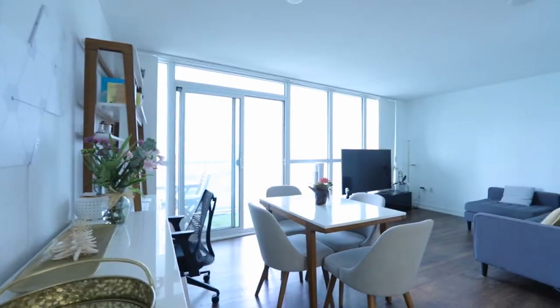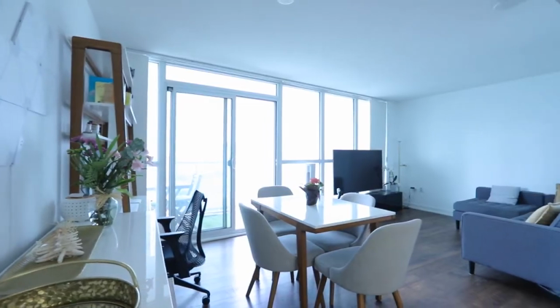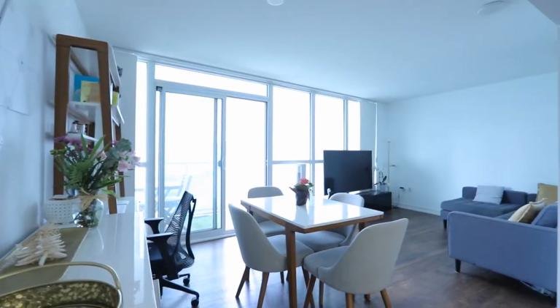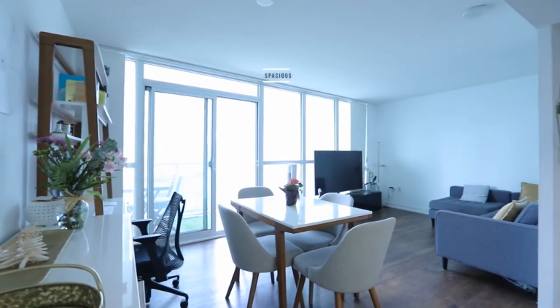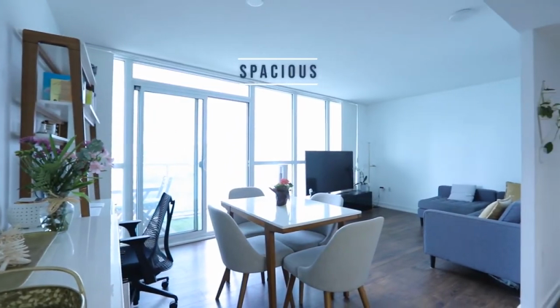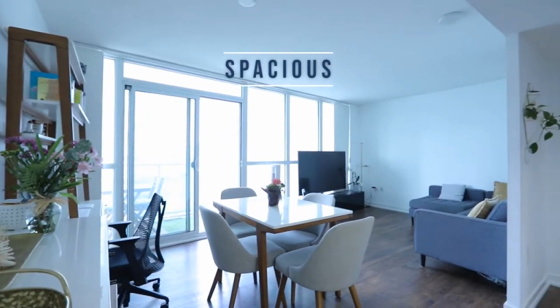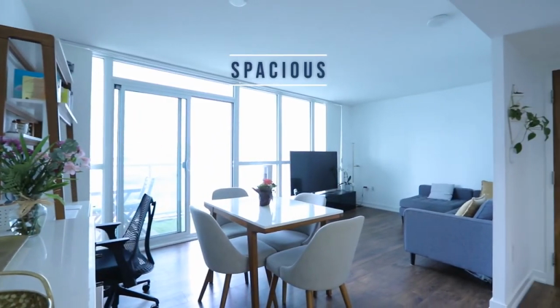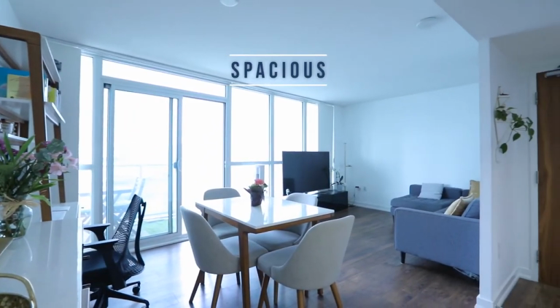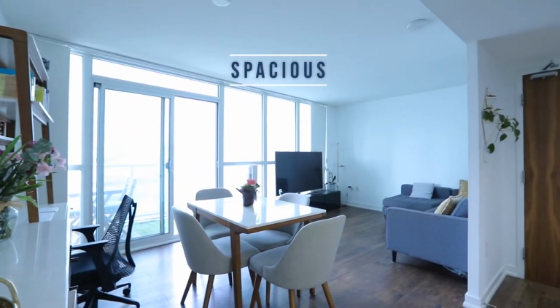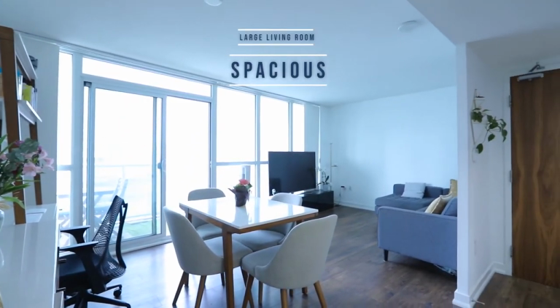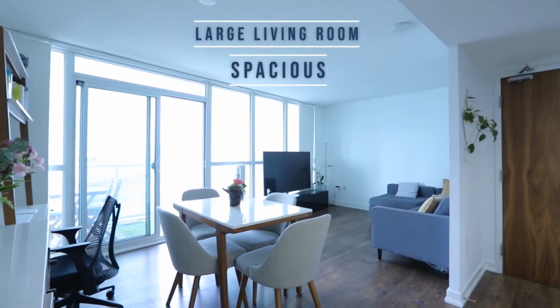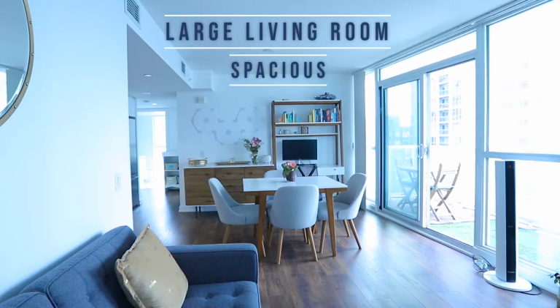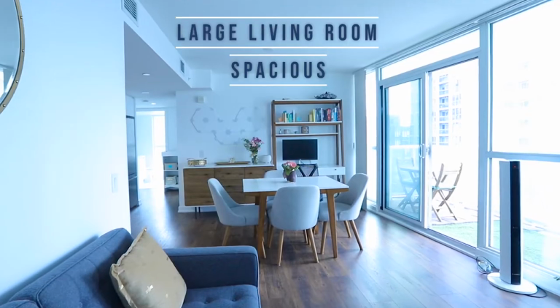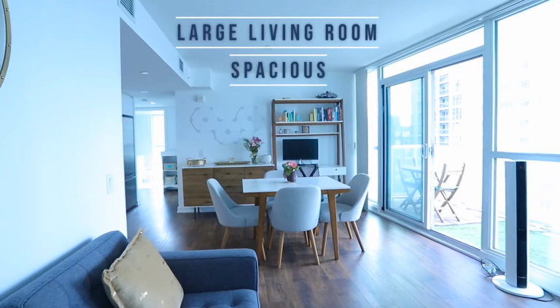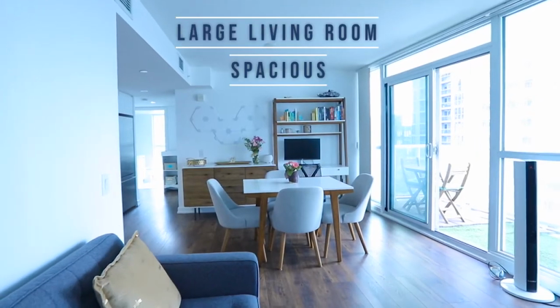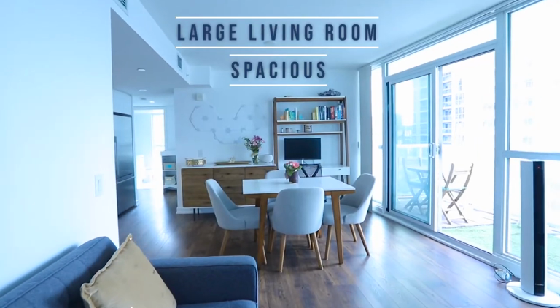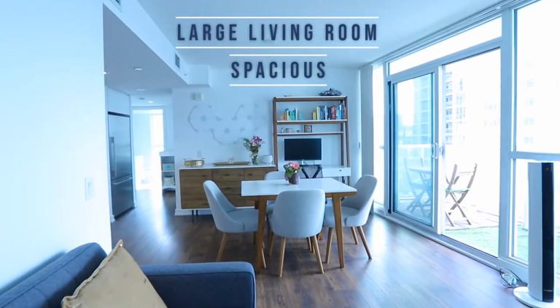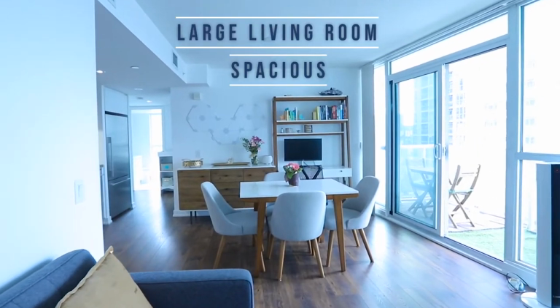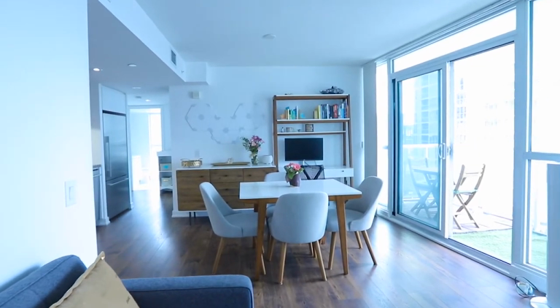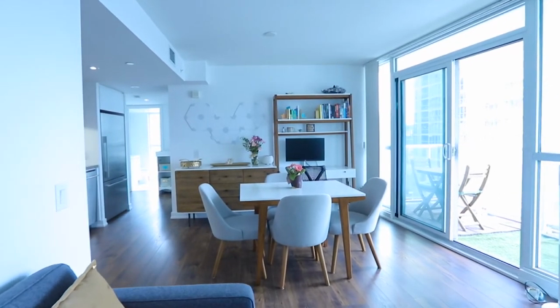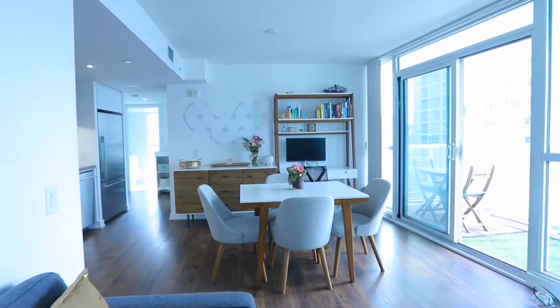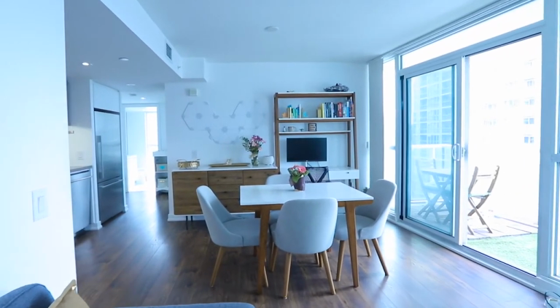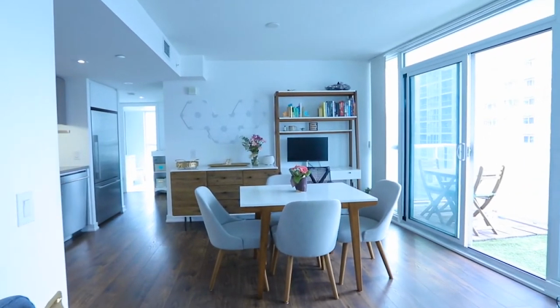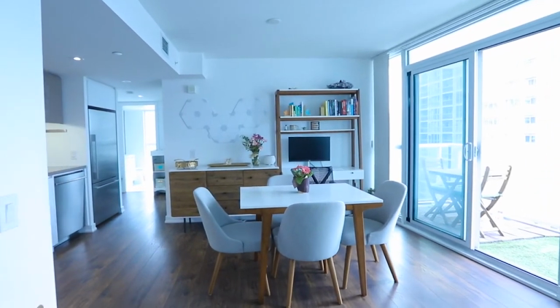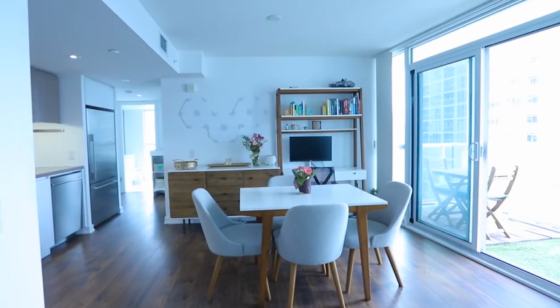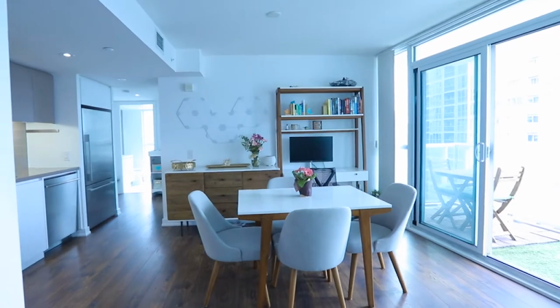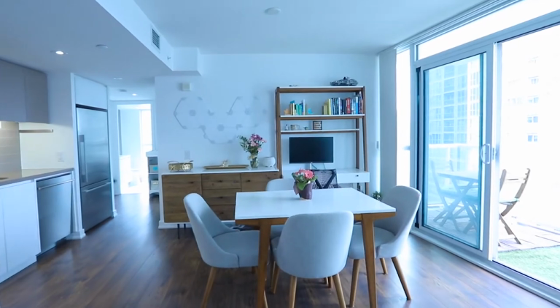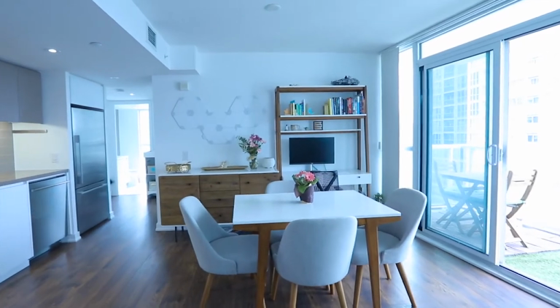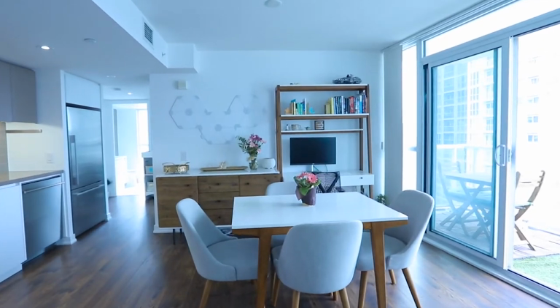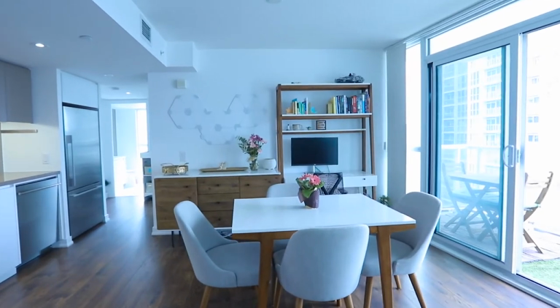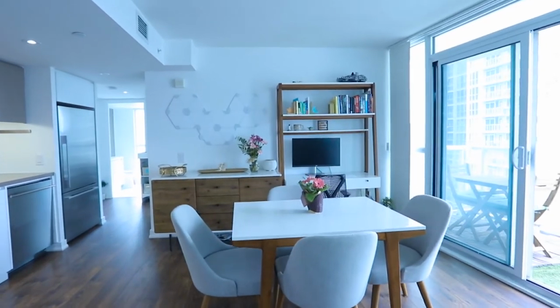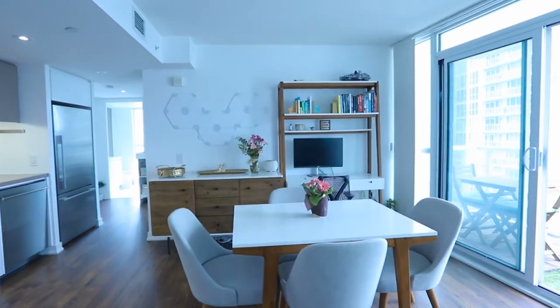Number 1: it's a spacious condo with a large living room, so it's an ideal place for young couples or families.